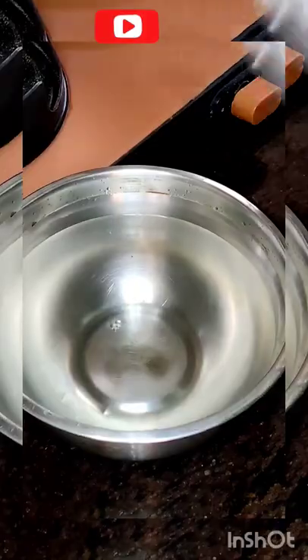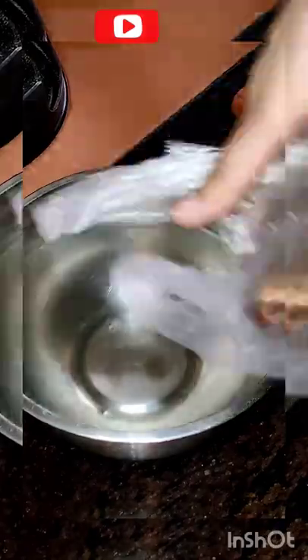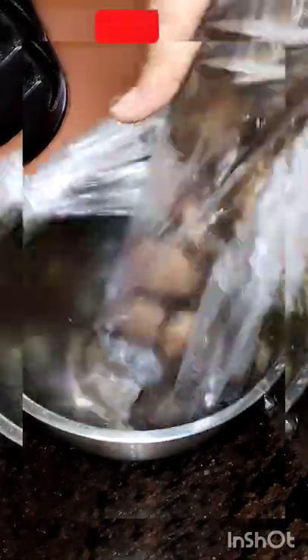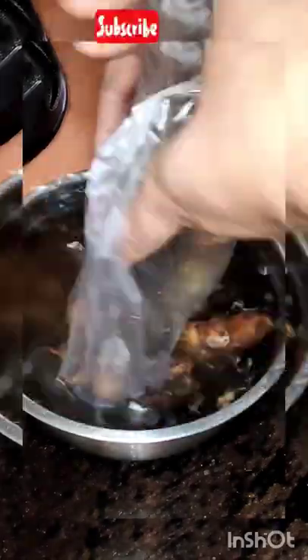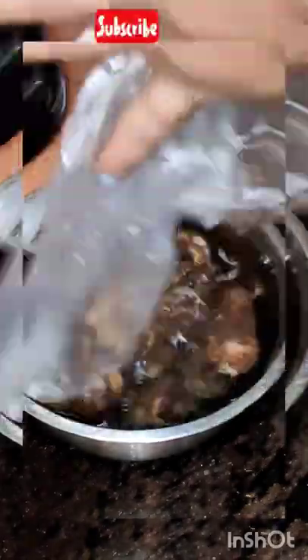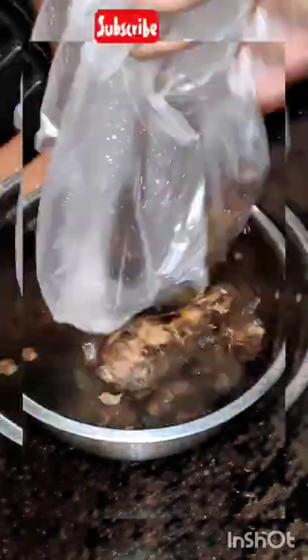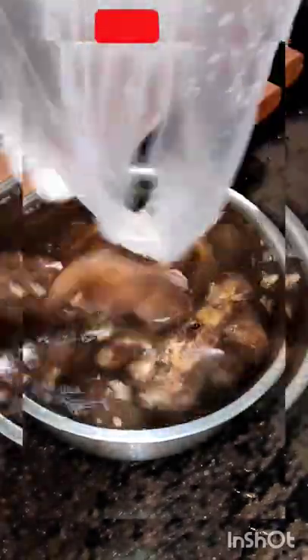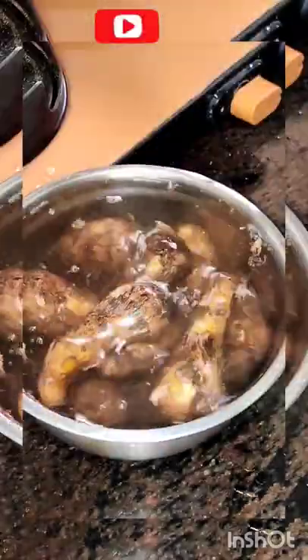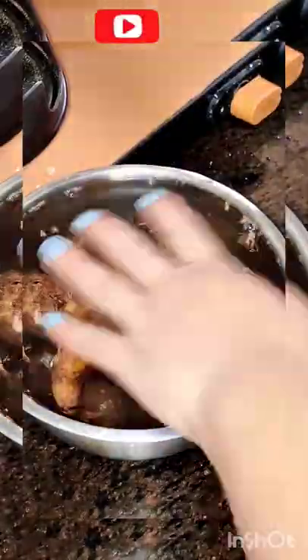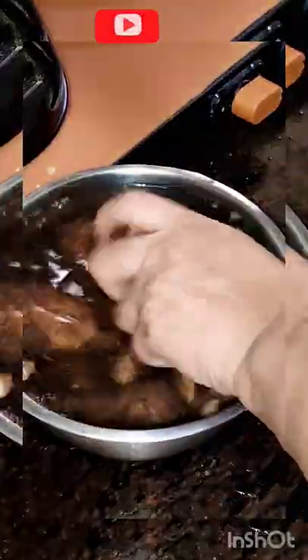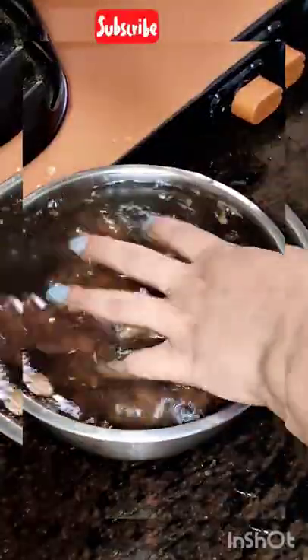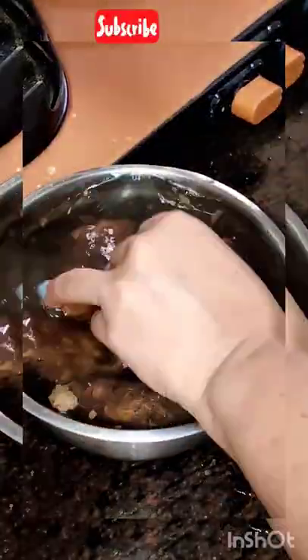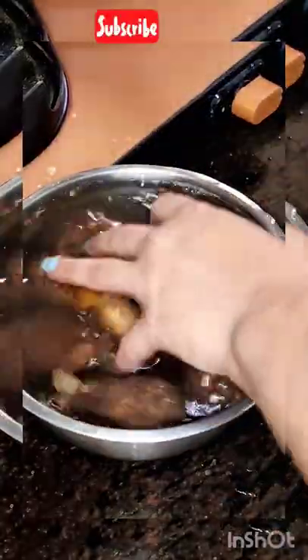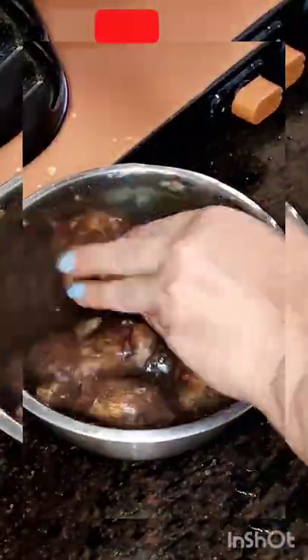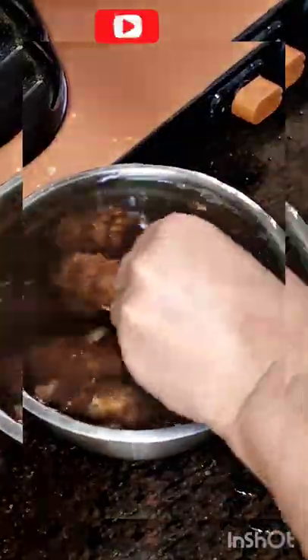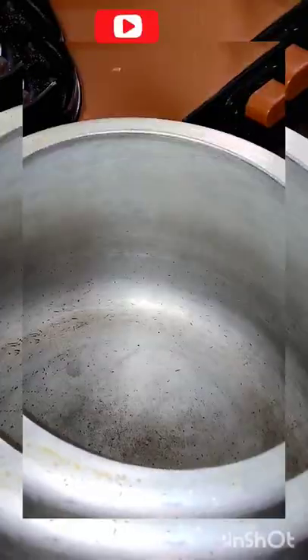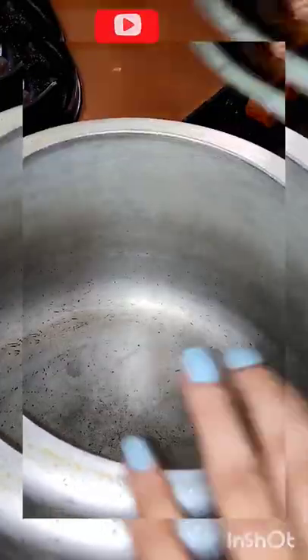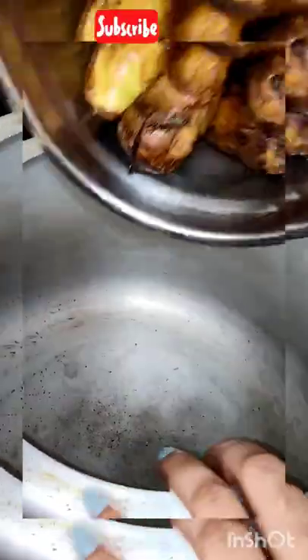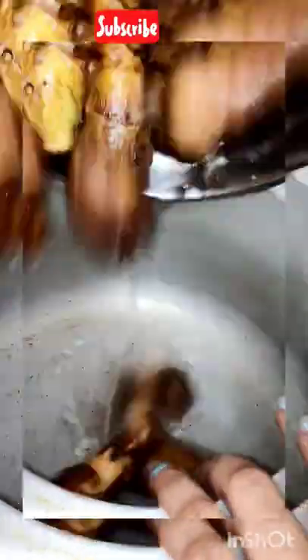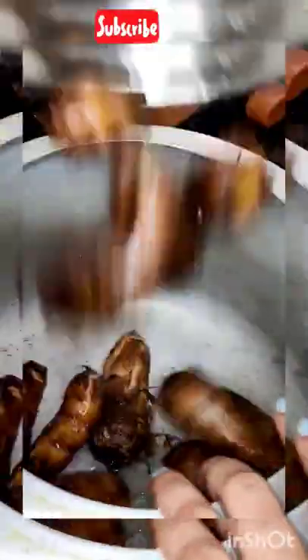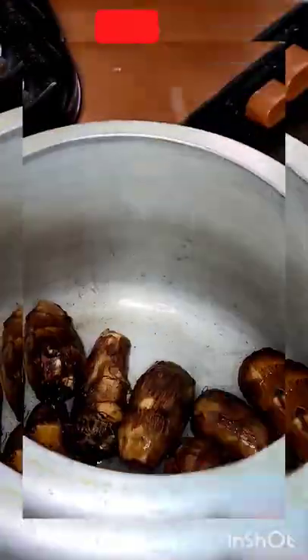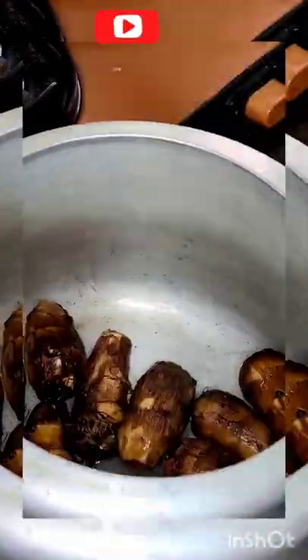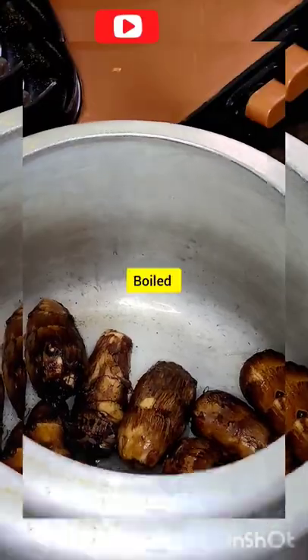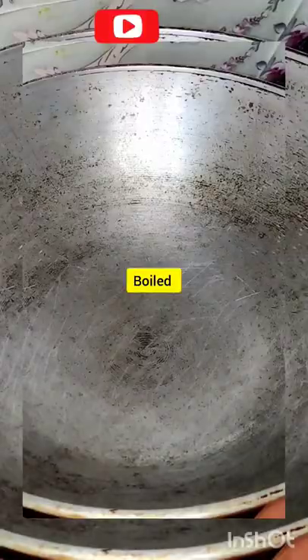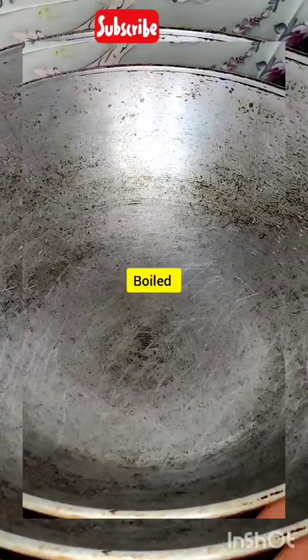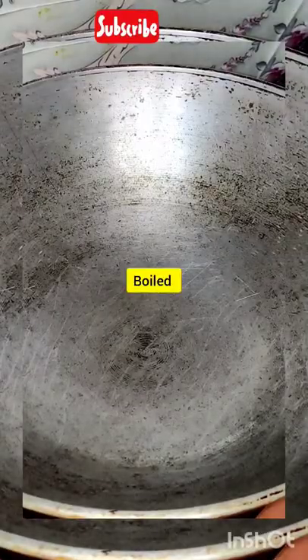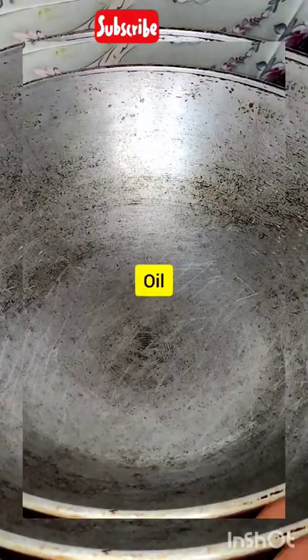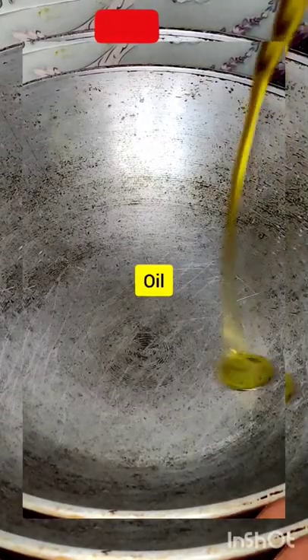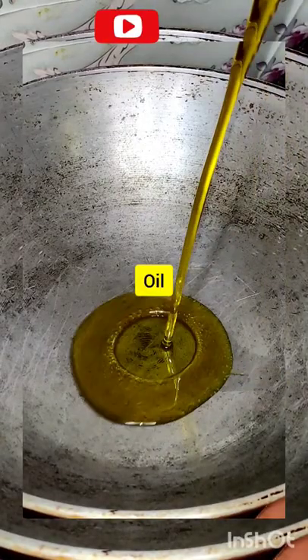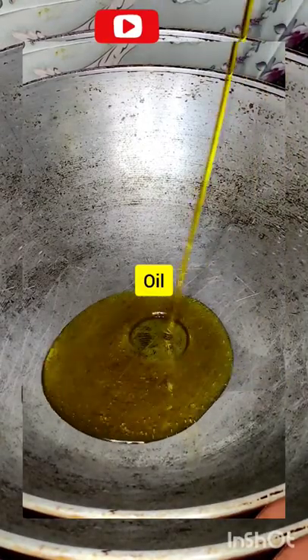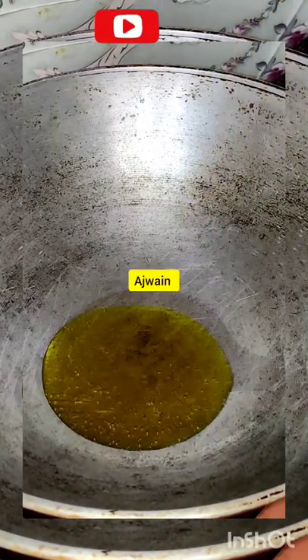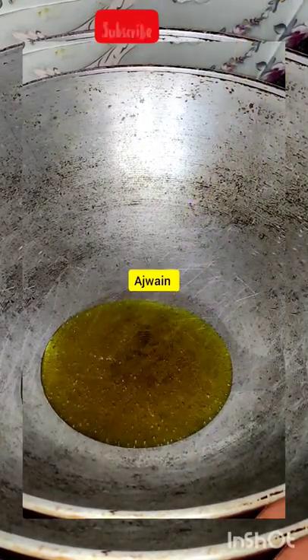Hello friends, welcome back to my channel. Today I am going to share with you the Jhattpatt-walli Arabi which is called Kurkuri. Many people don't like Arabi, but let me show you how to make it delicious.